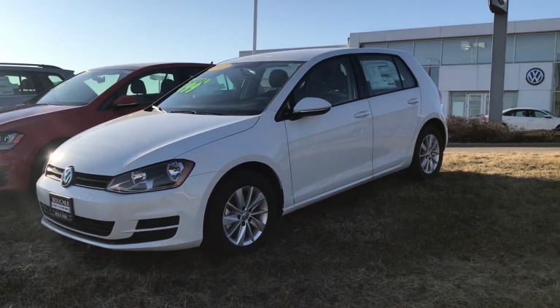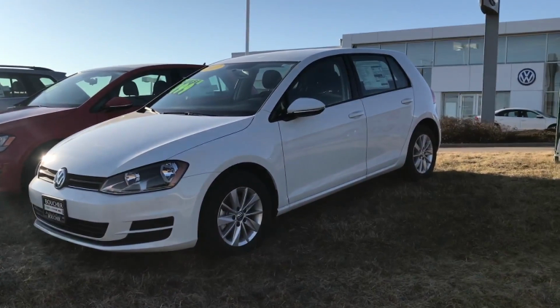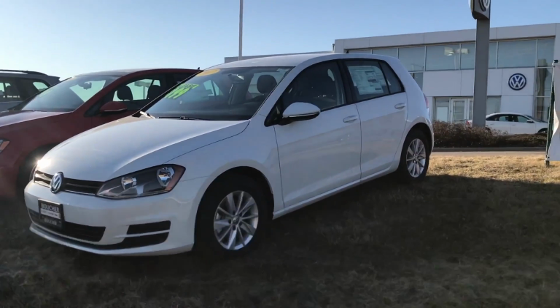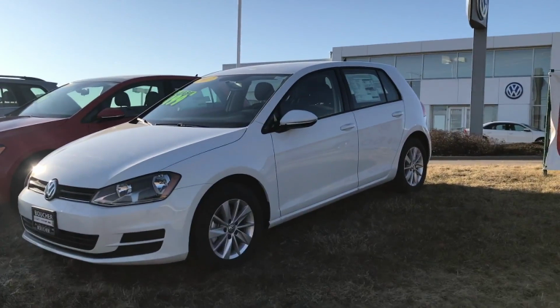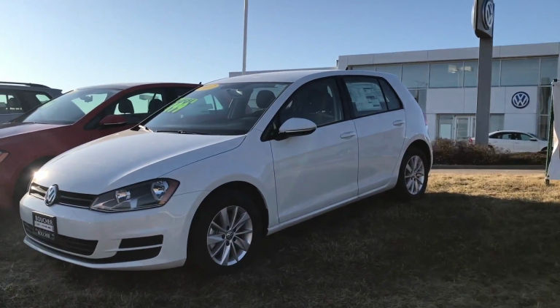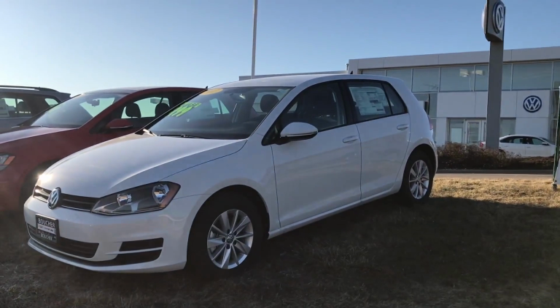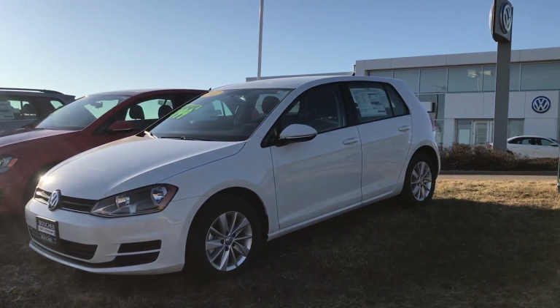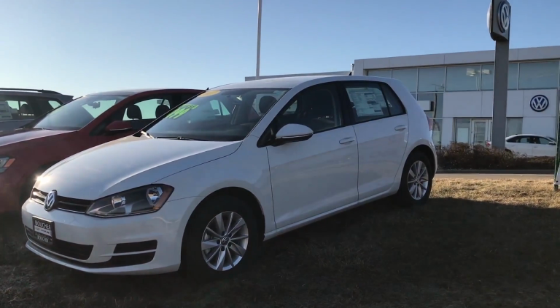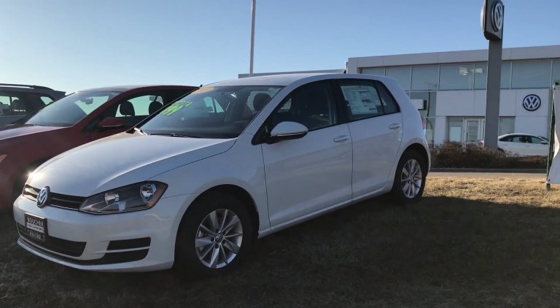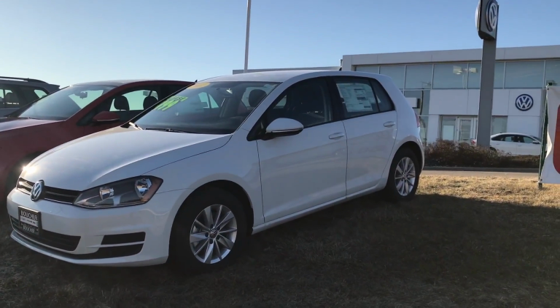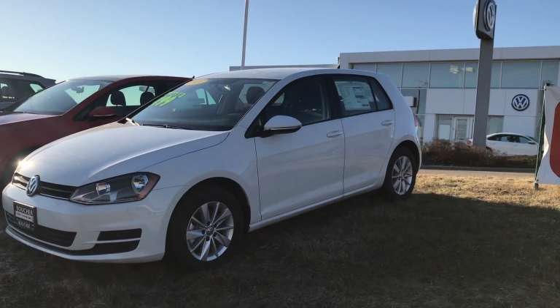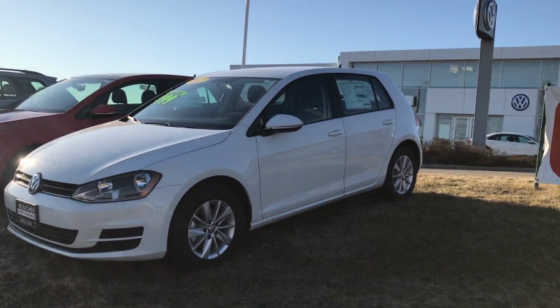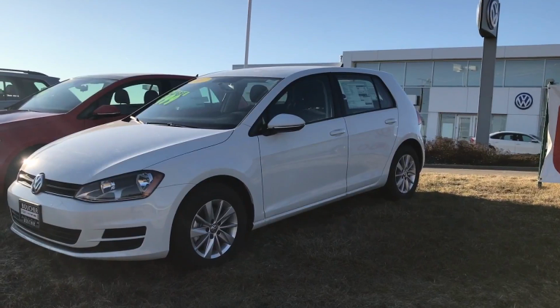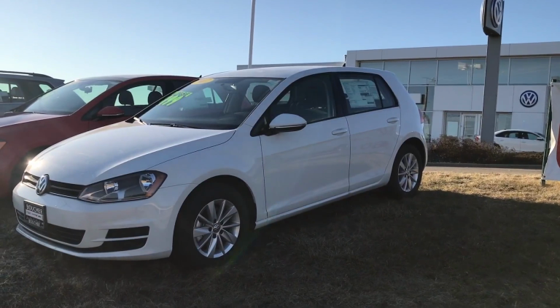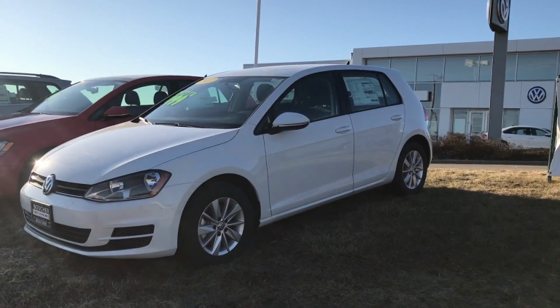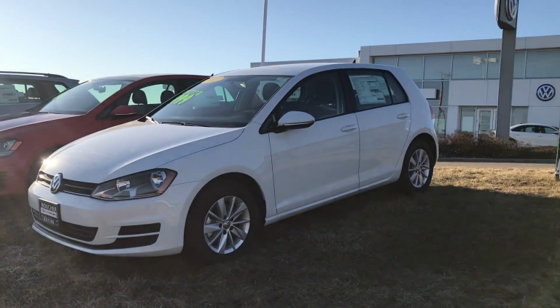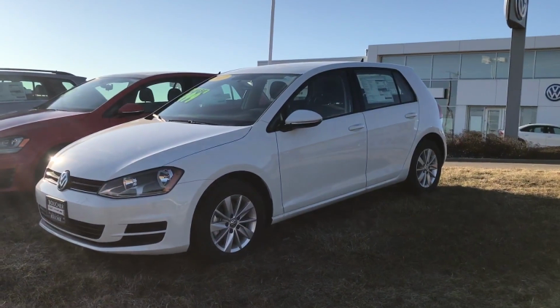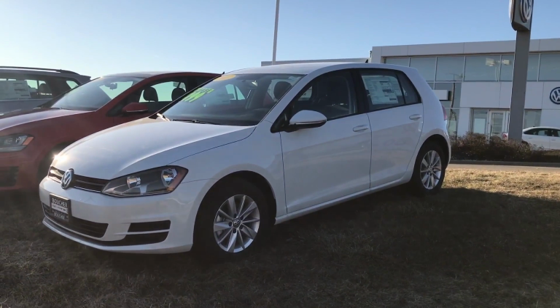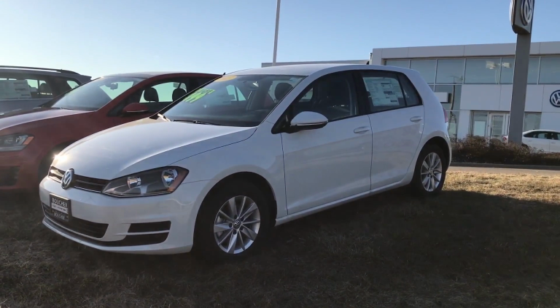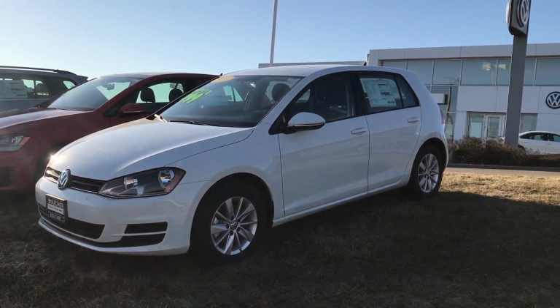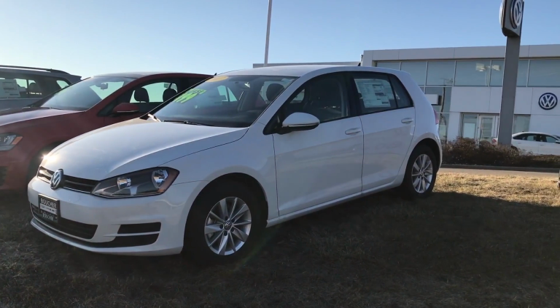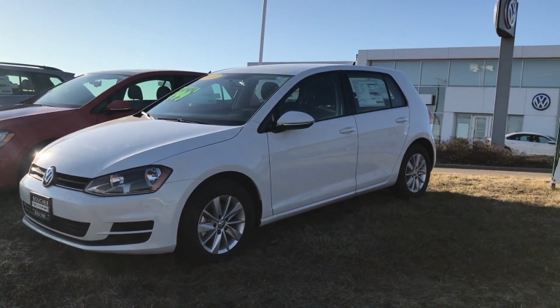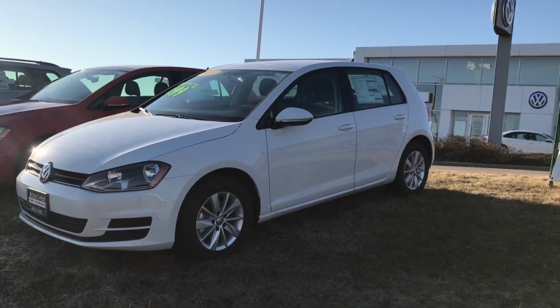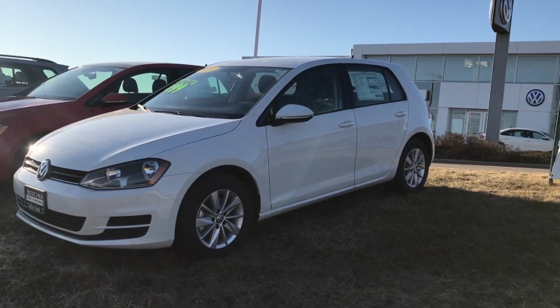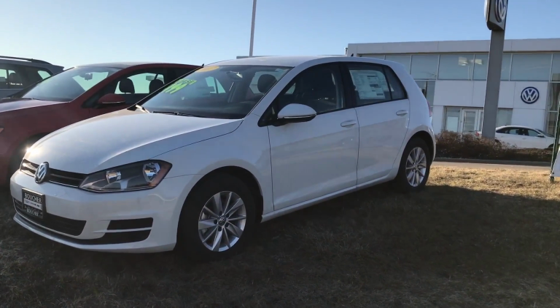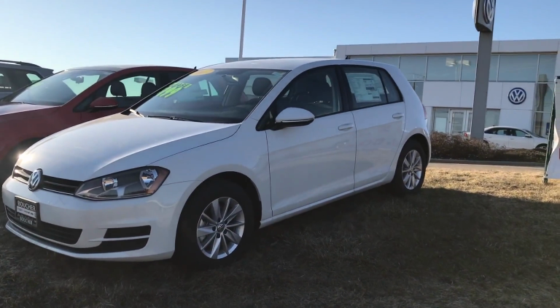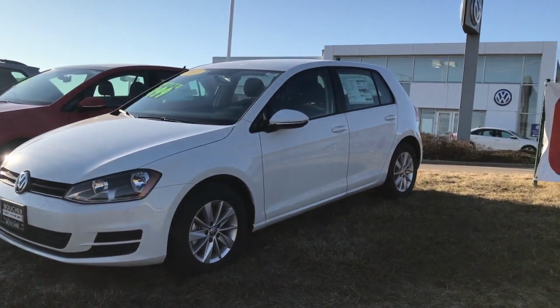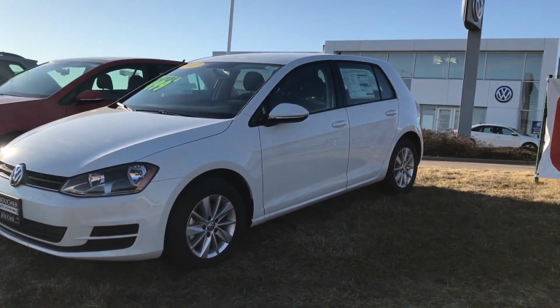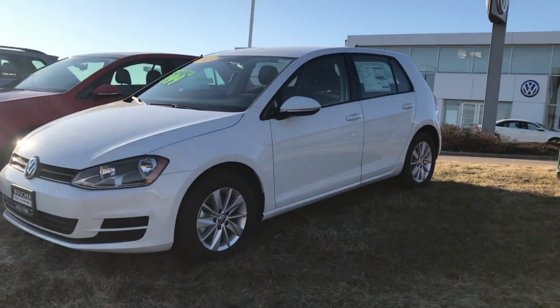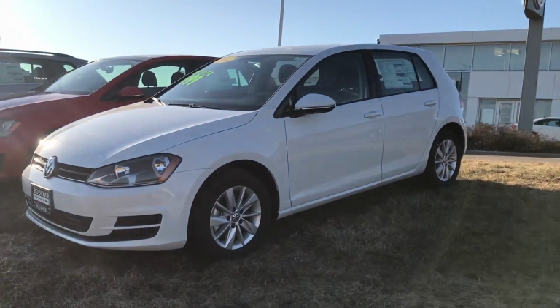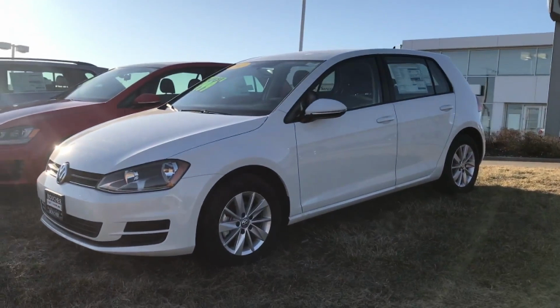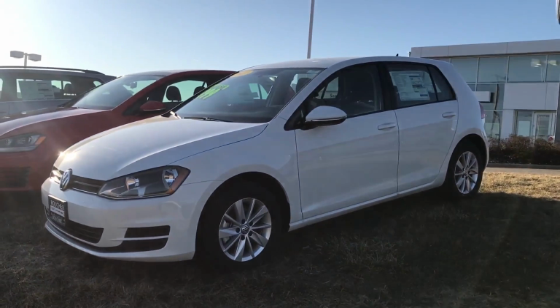Hi there, this is Steven at Frank Boucher Volkswagen in Janesville. Just chatting with the internet team — they said you were looking for a Volkswagen Golf S online.